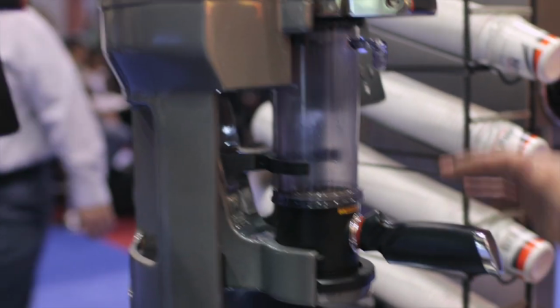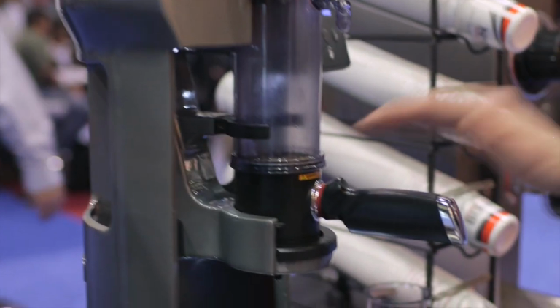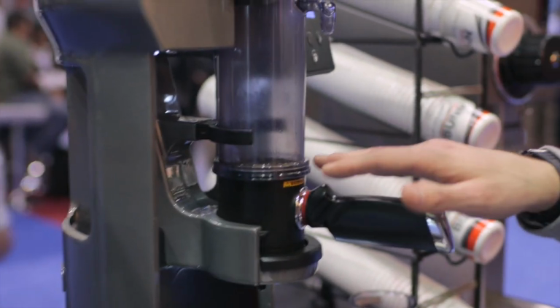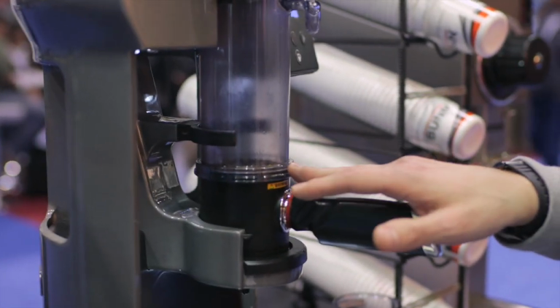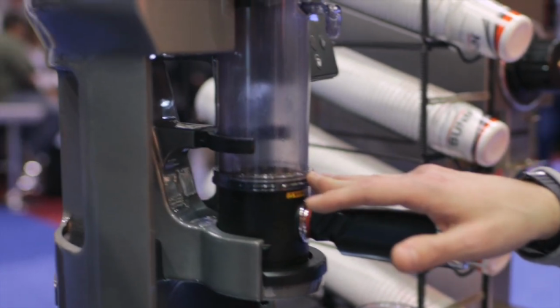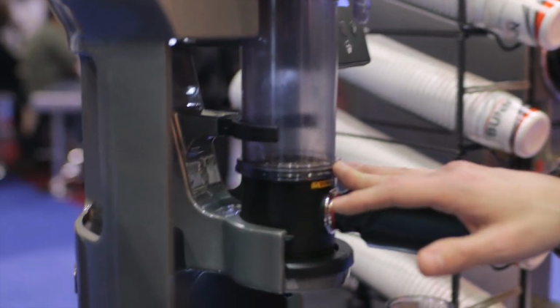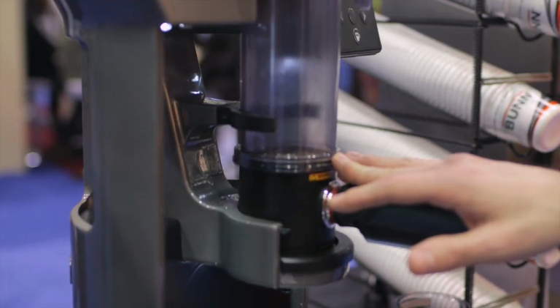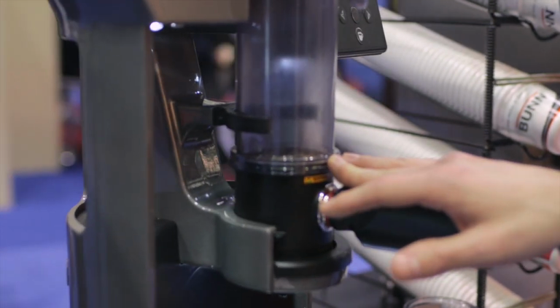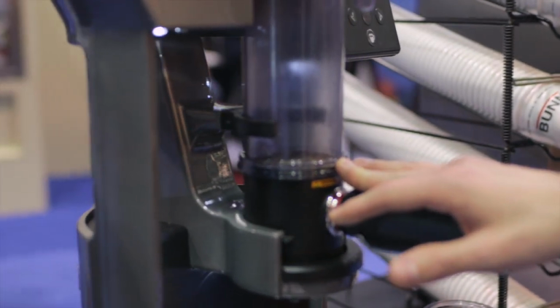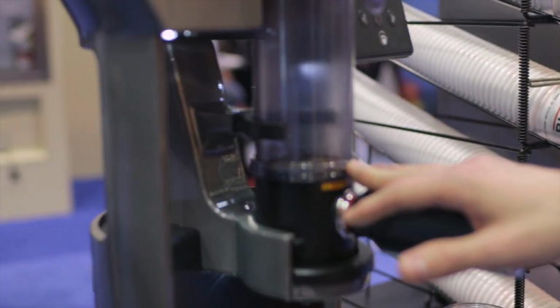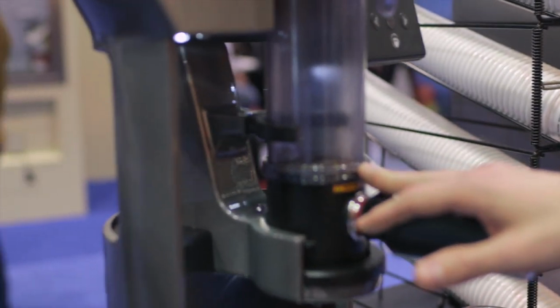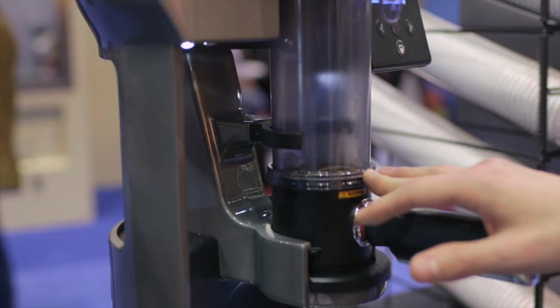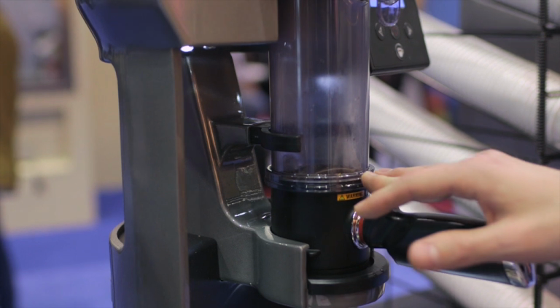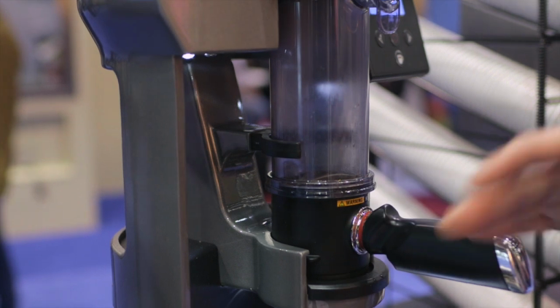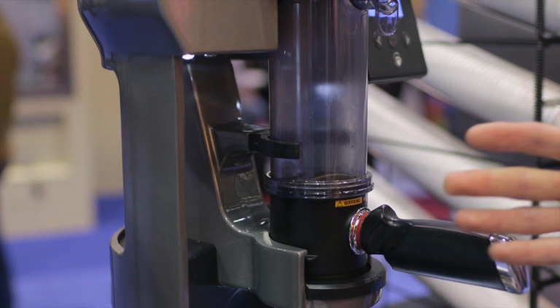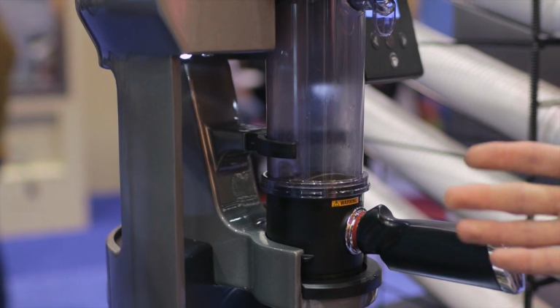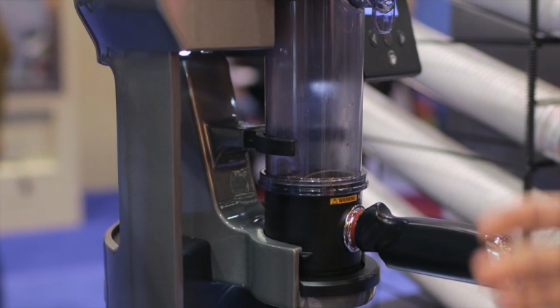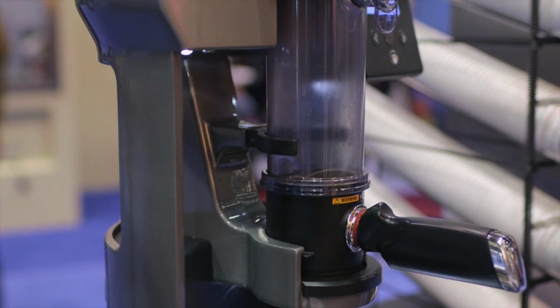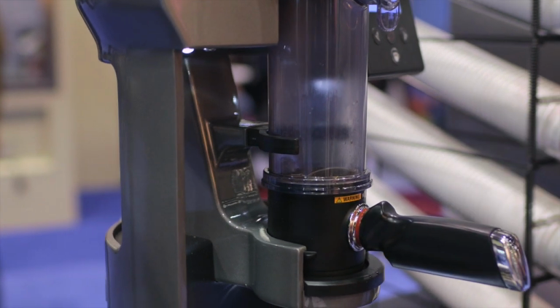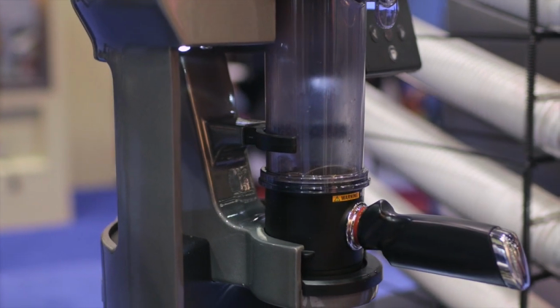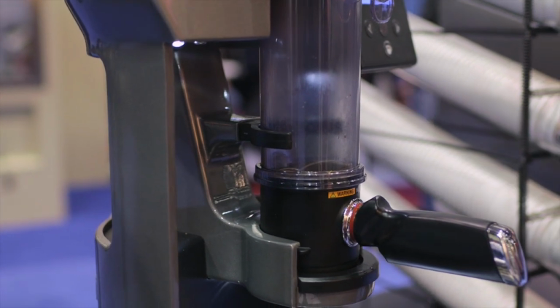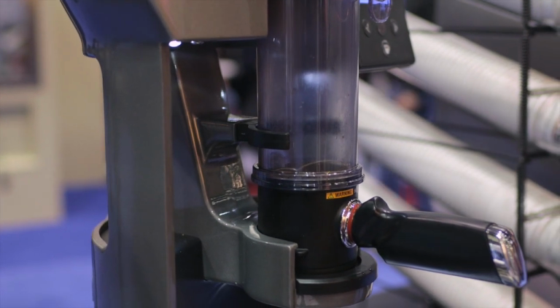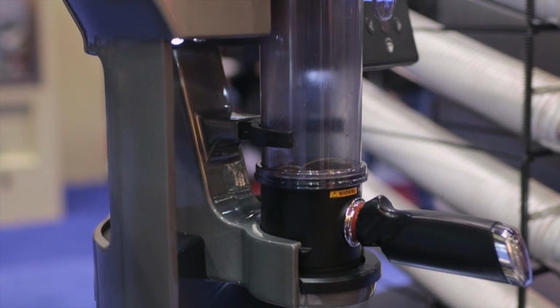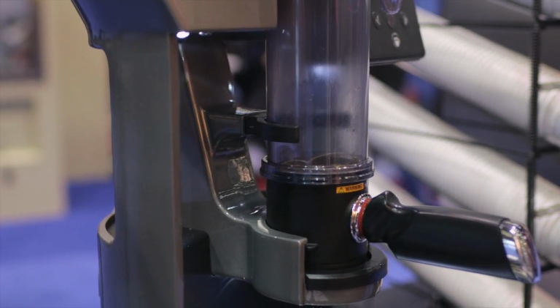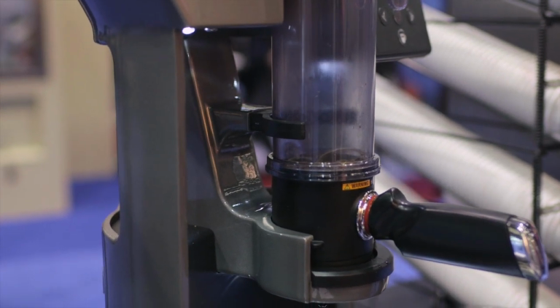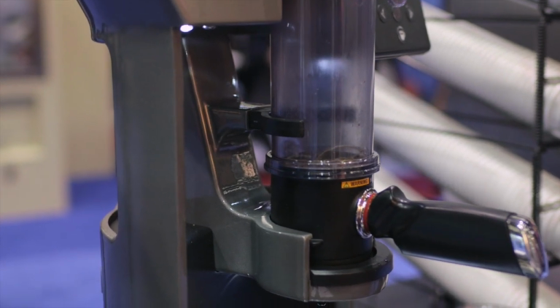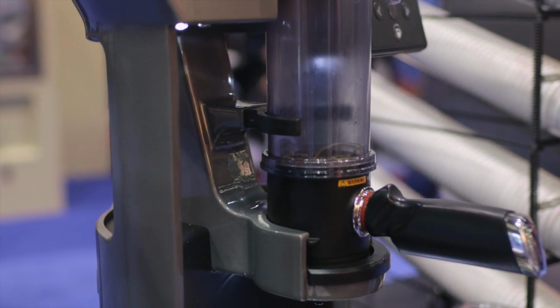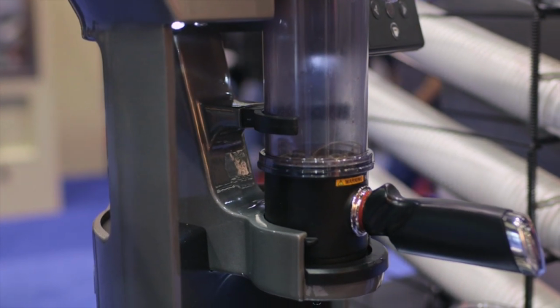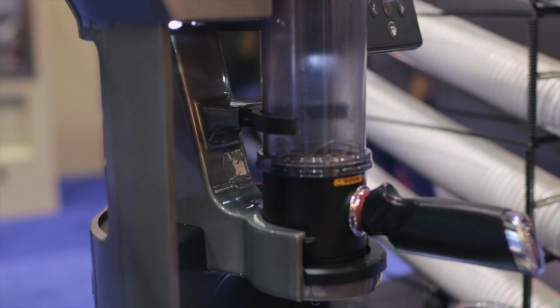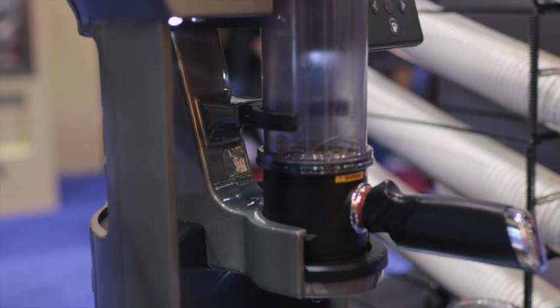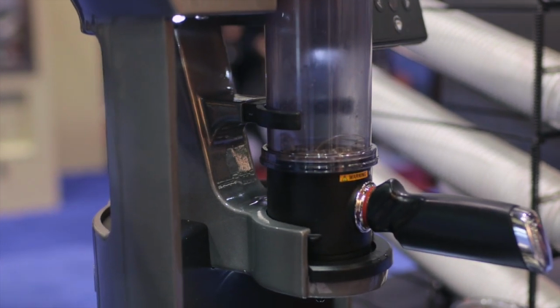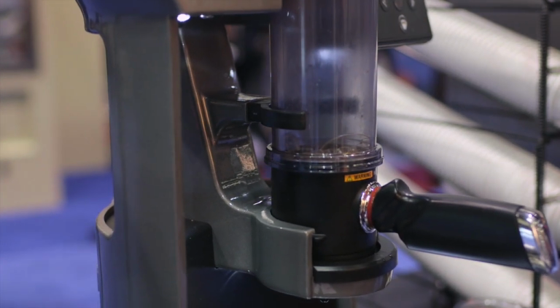Right now the Trifecta is going through pre-infusion, making sure that we're saturating all of our grinds before we enter into extraction.